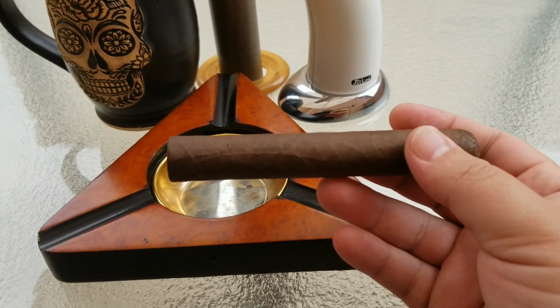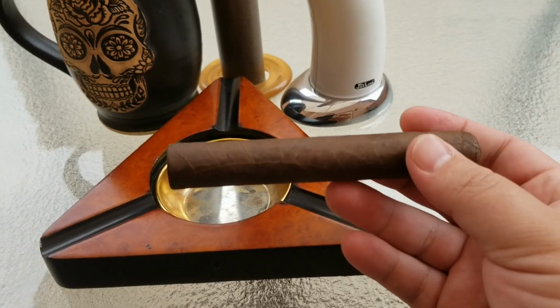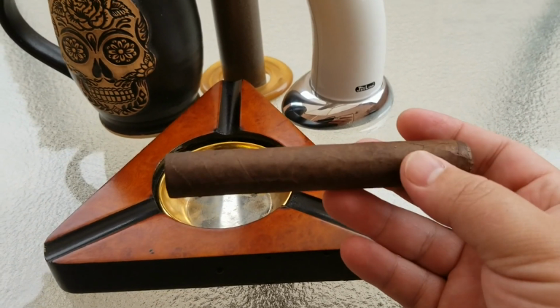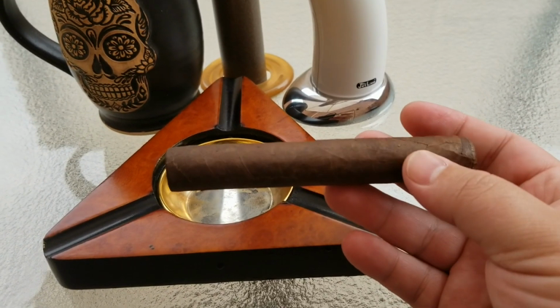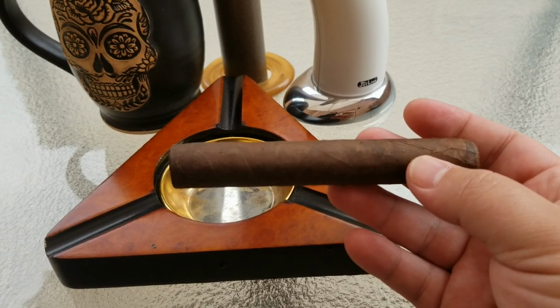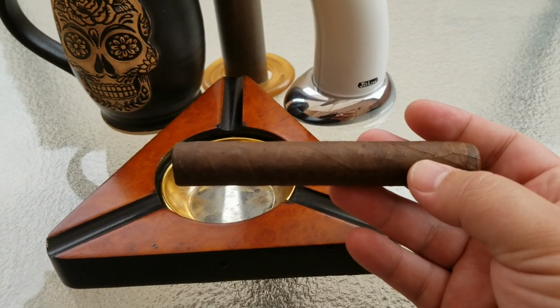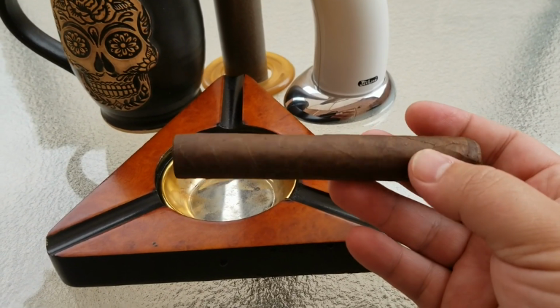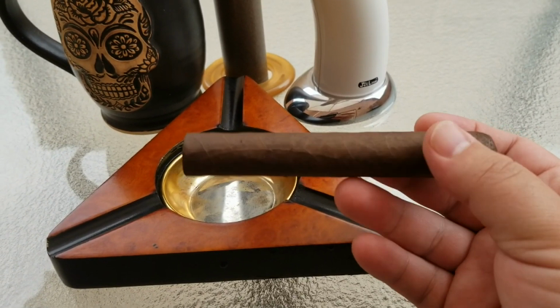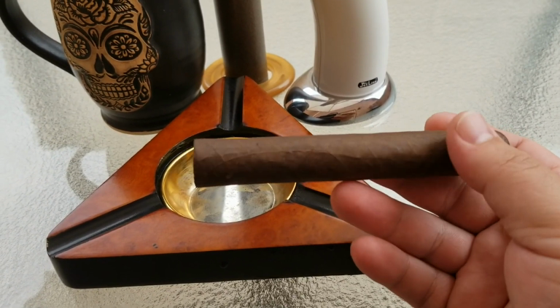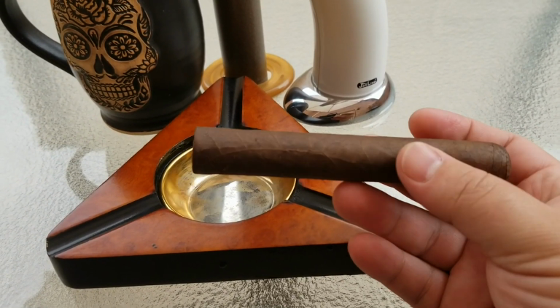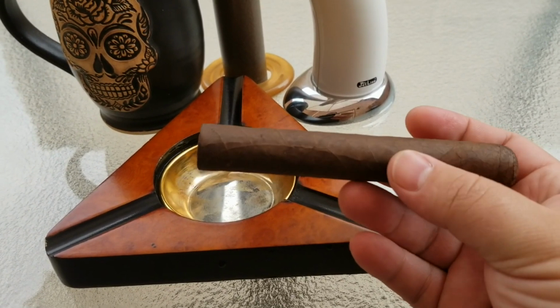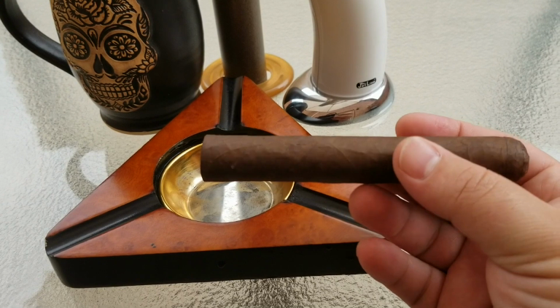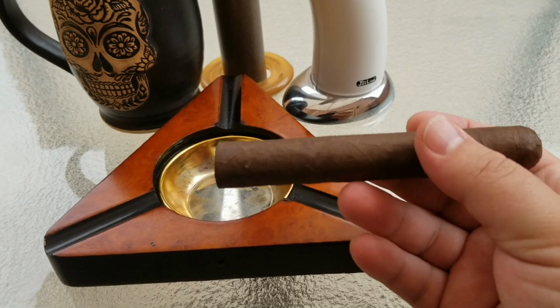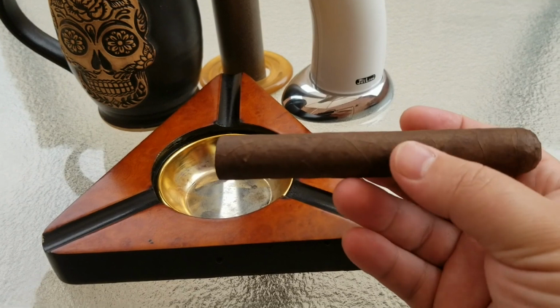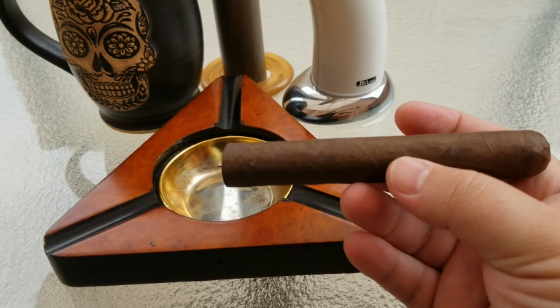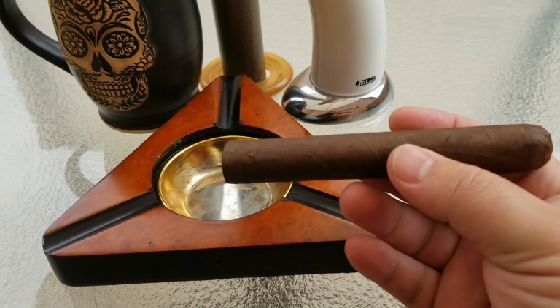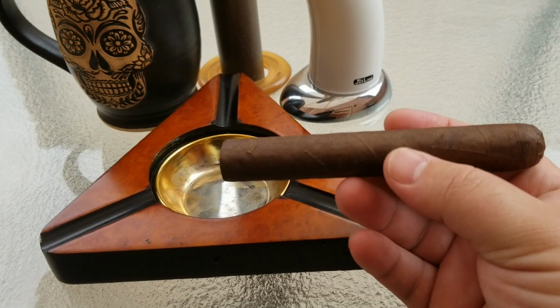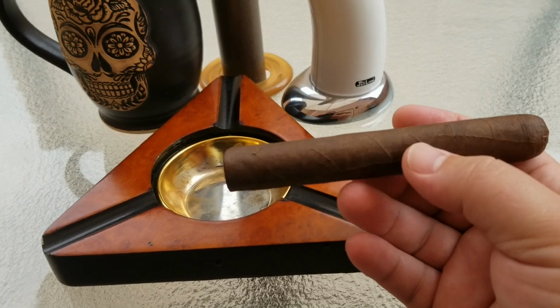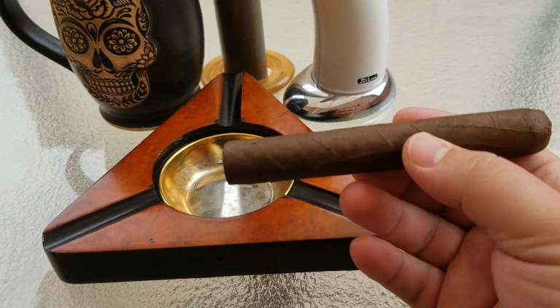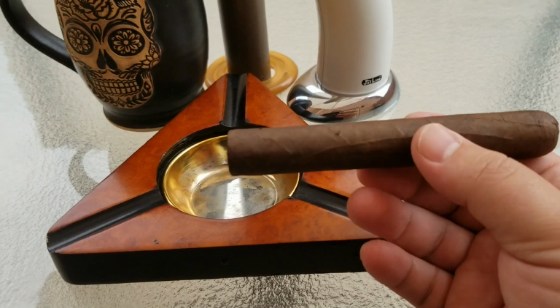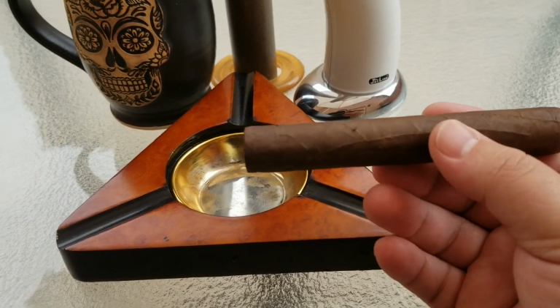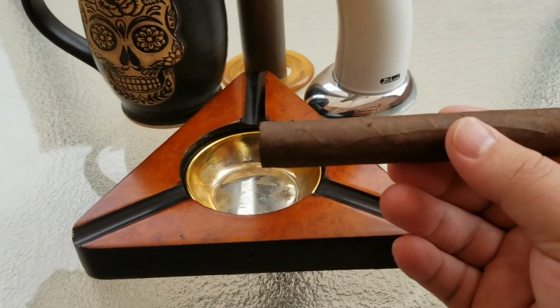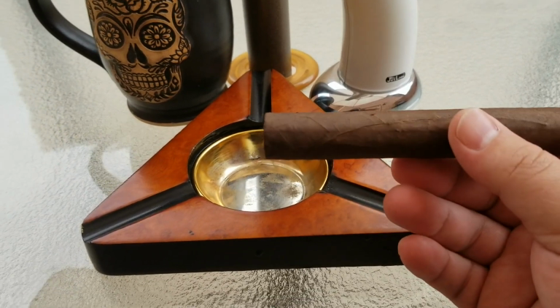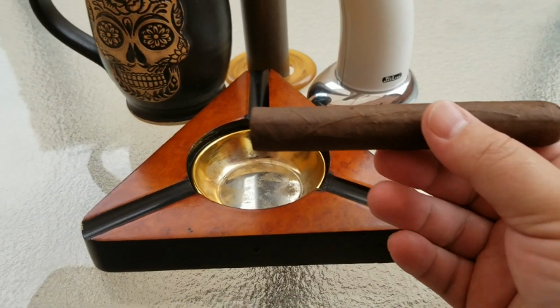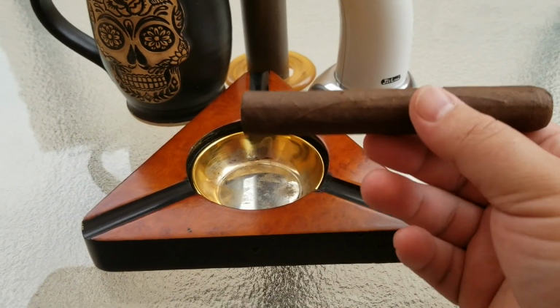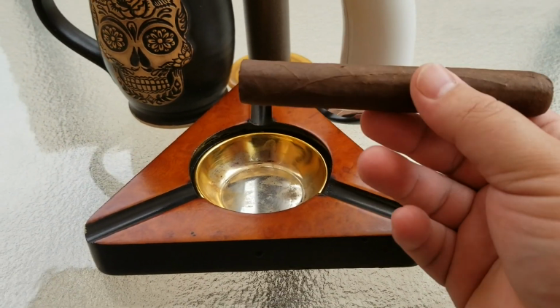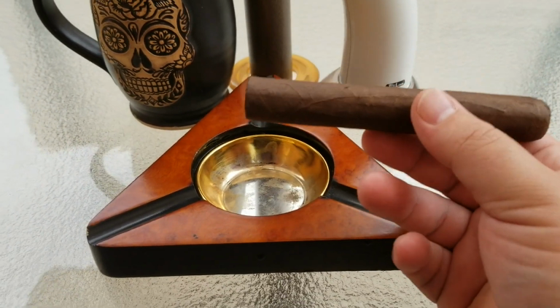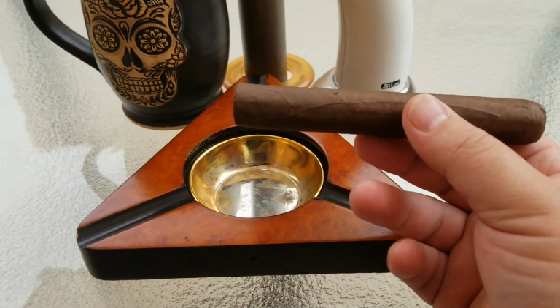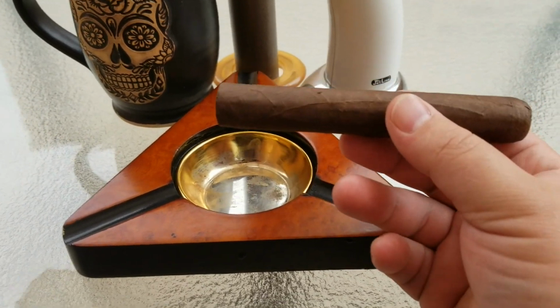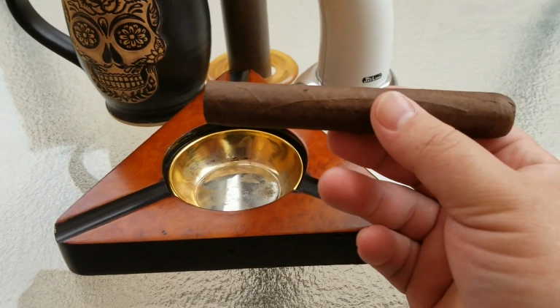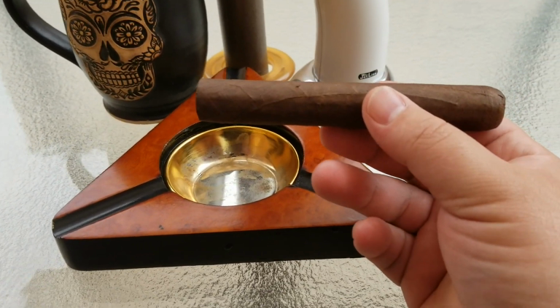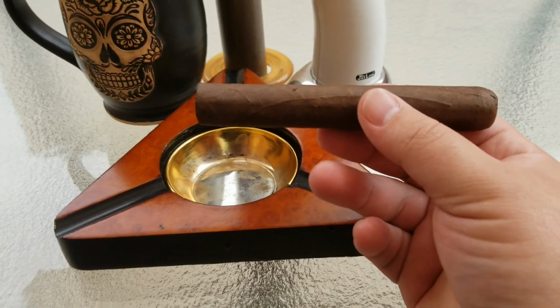Last time we worked on one of these Weston cigars, we talked about their Connecticut shade, and now we are back again with their Maduro shade.